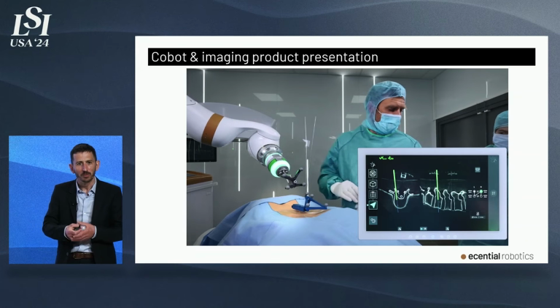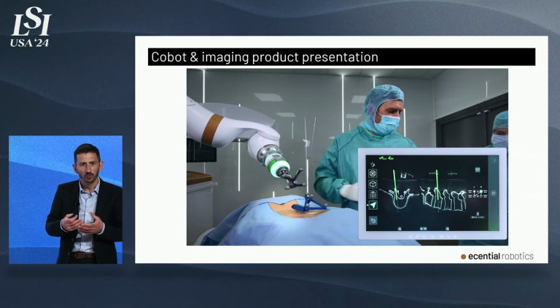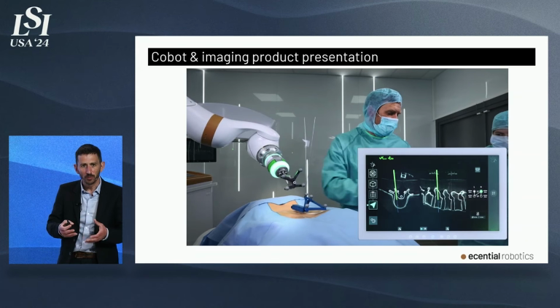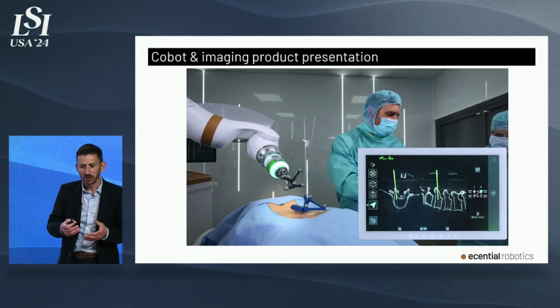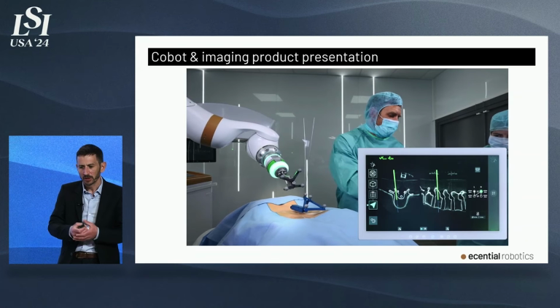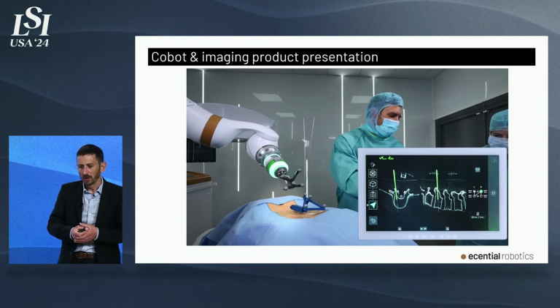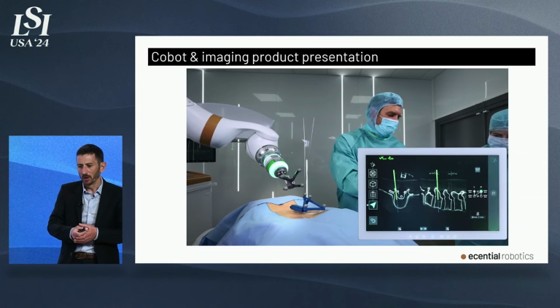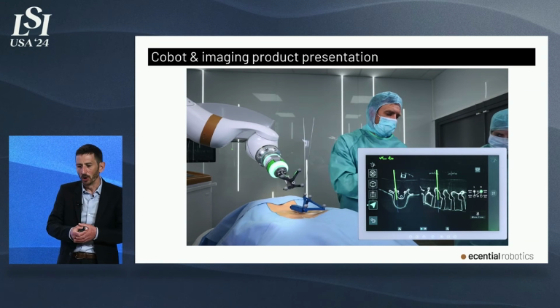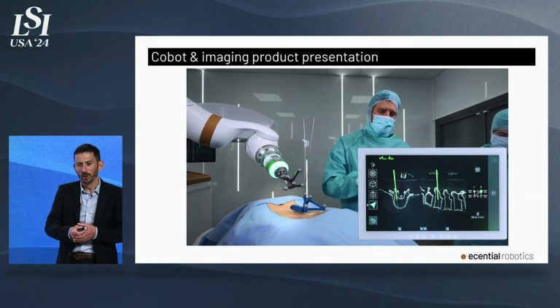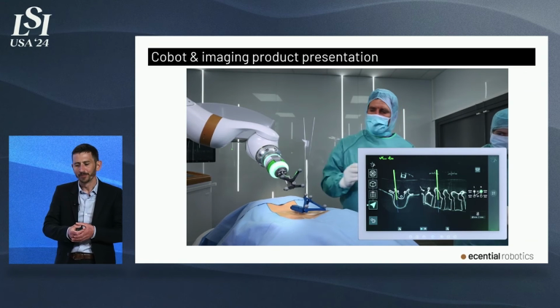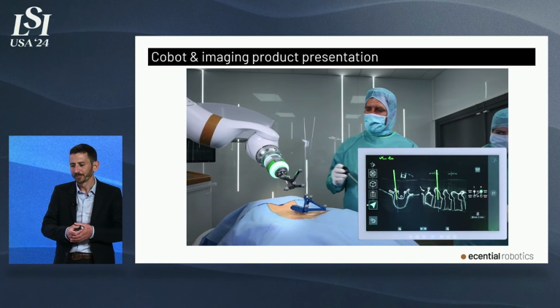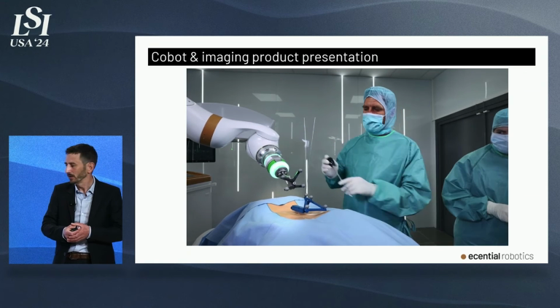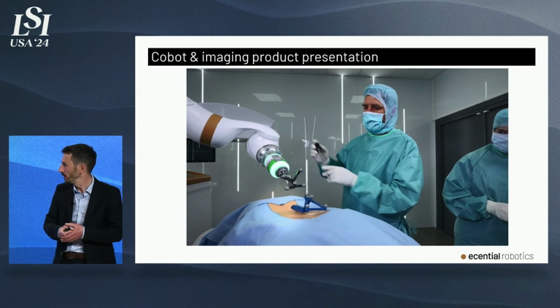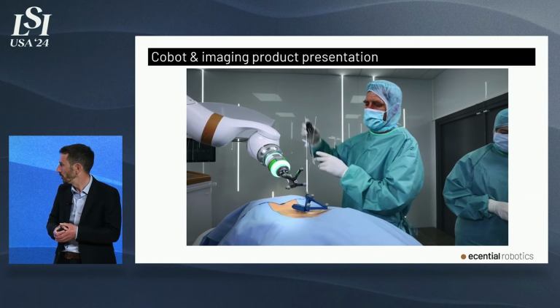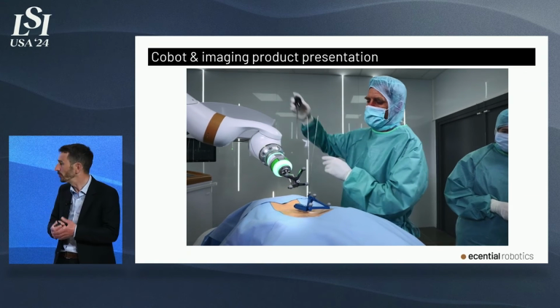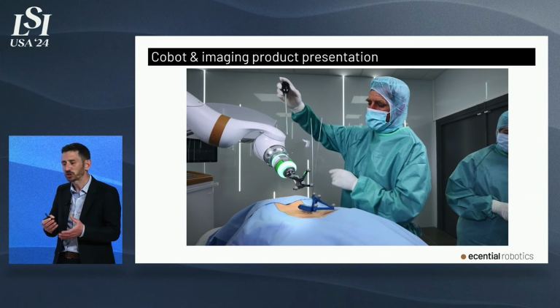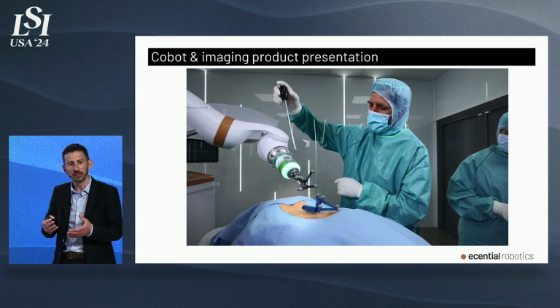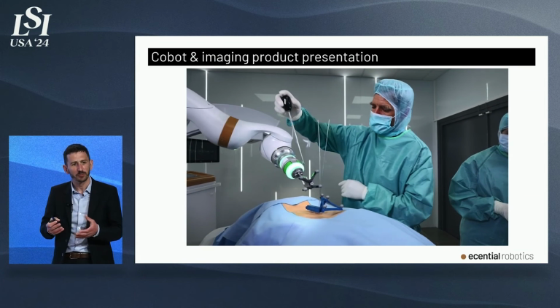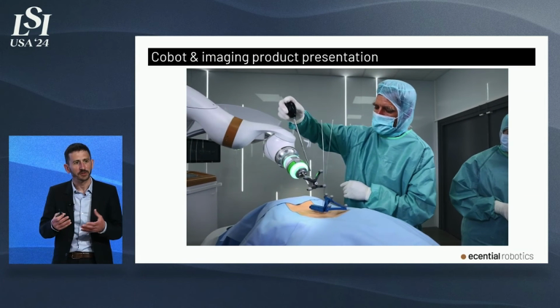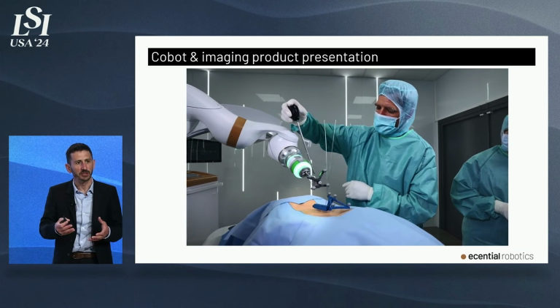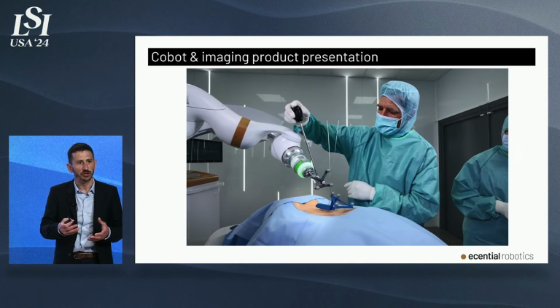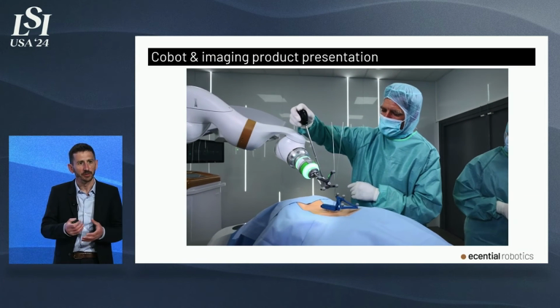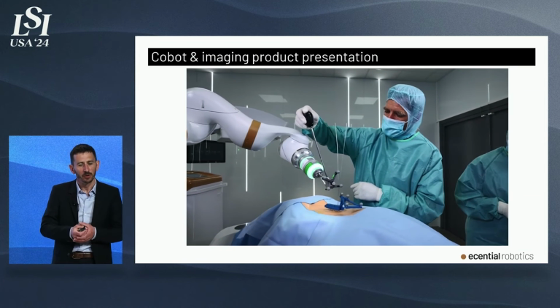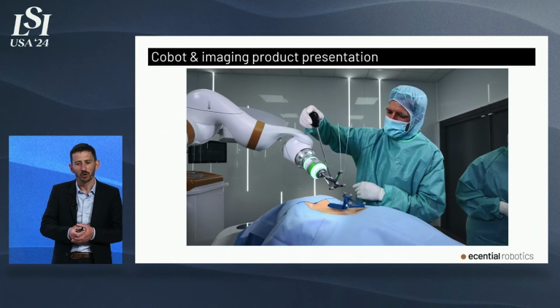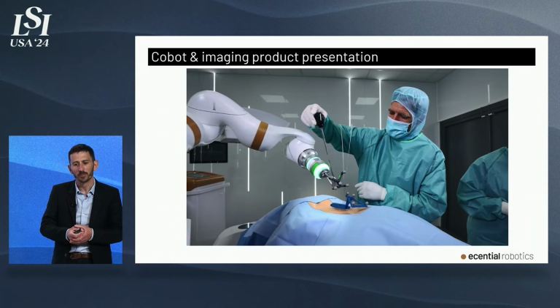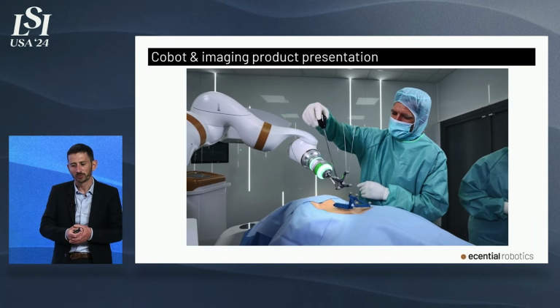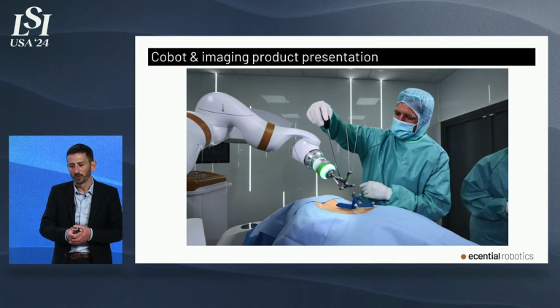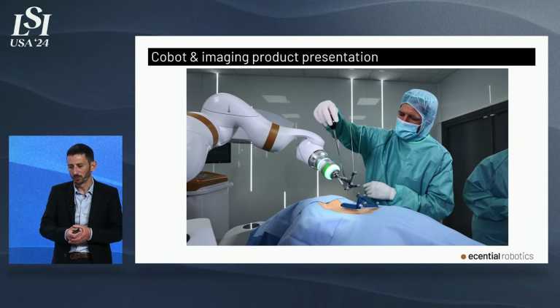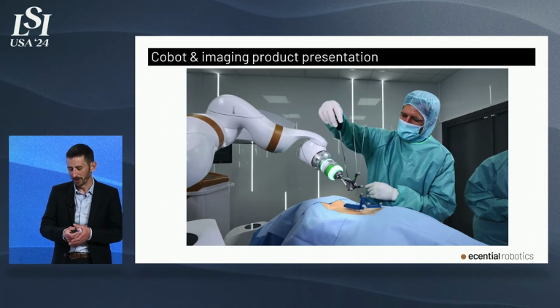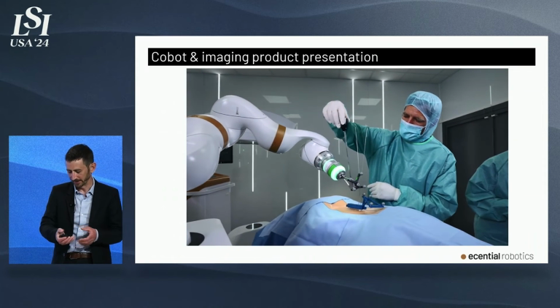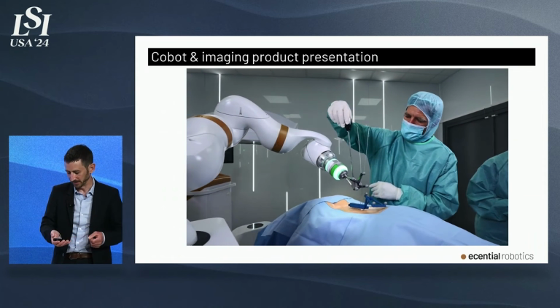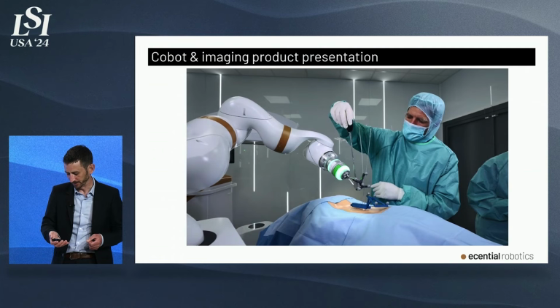We achieve unmatched precision compared to other robotic systems.